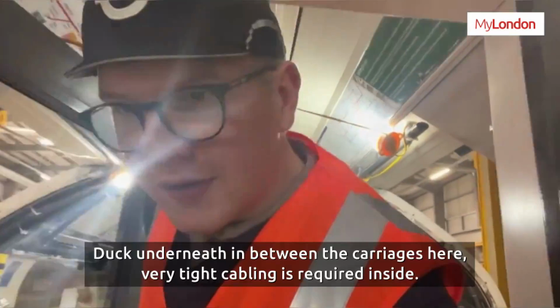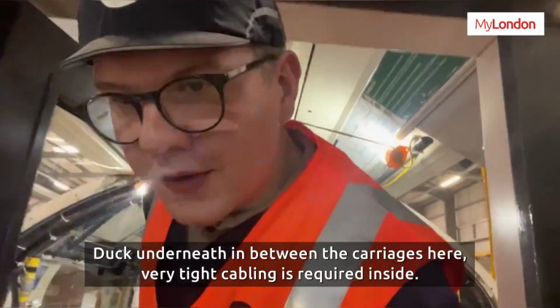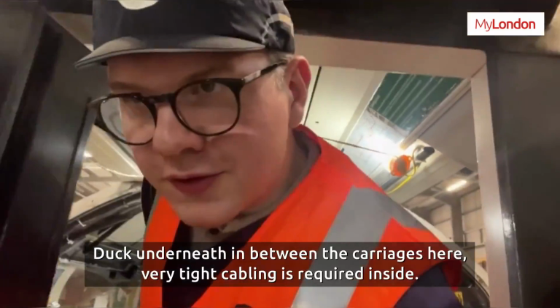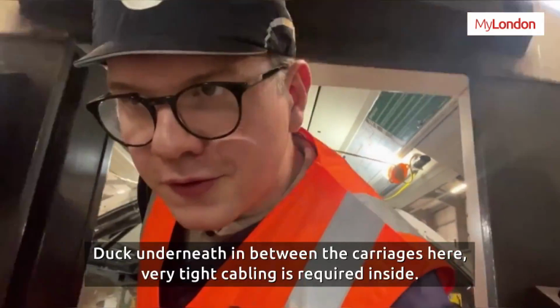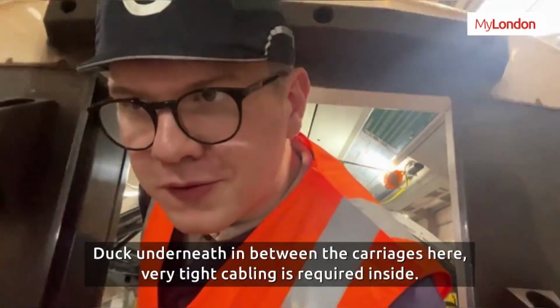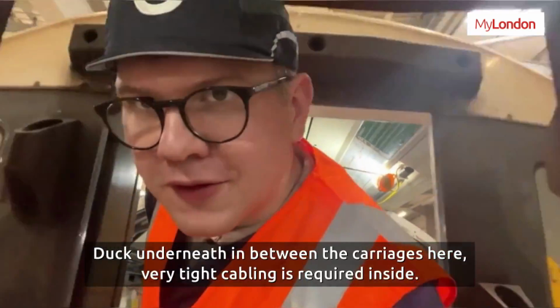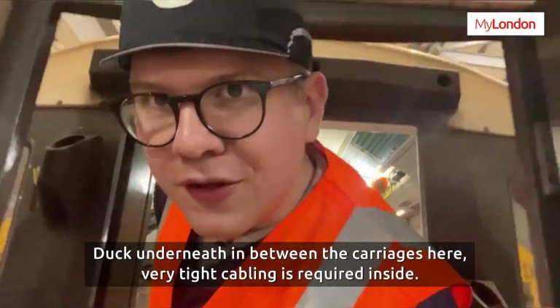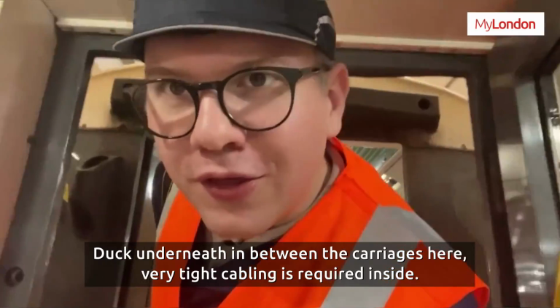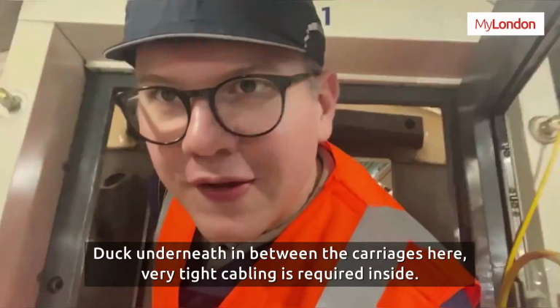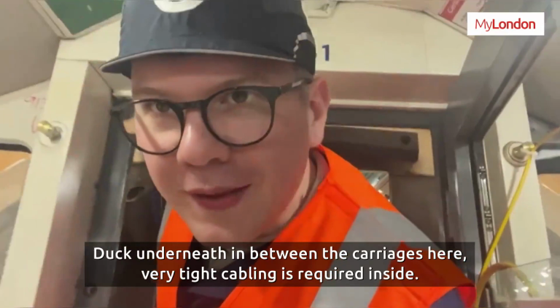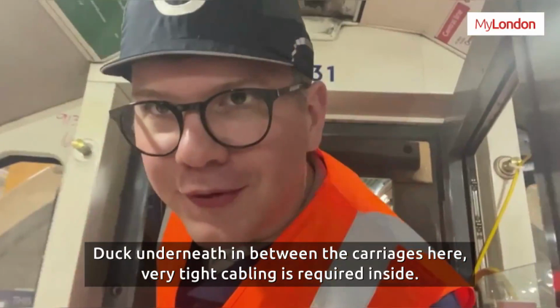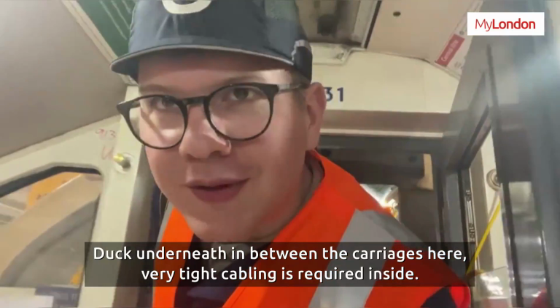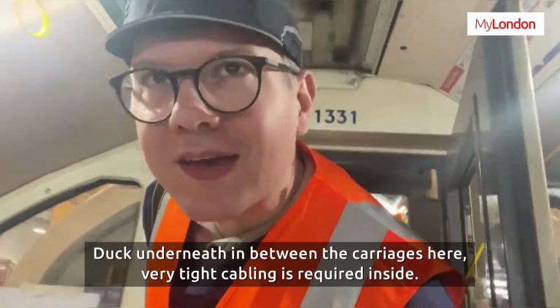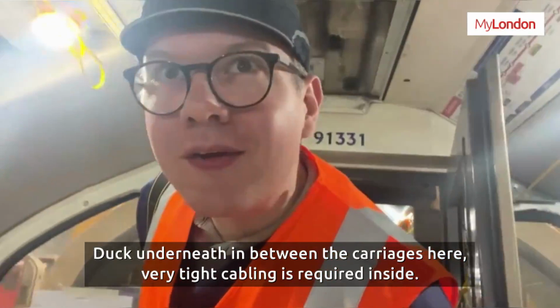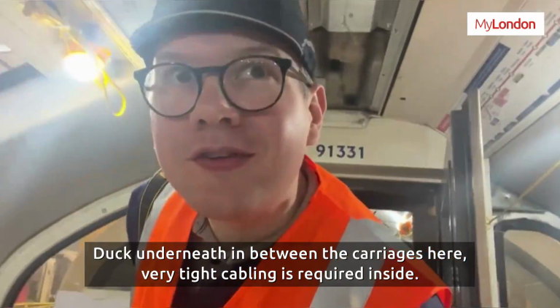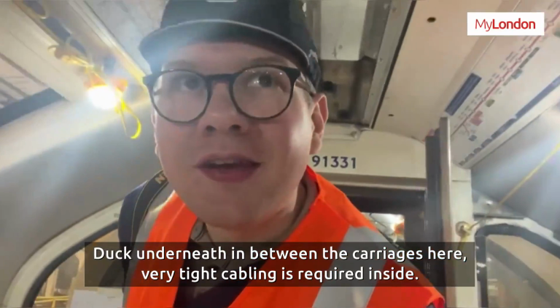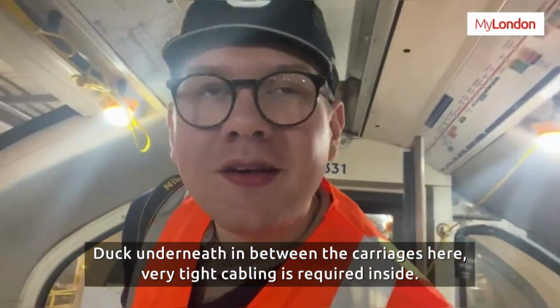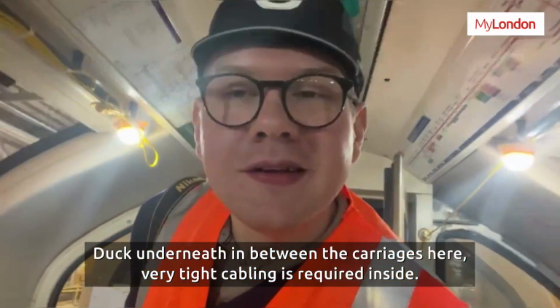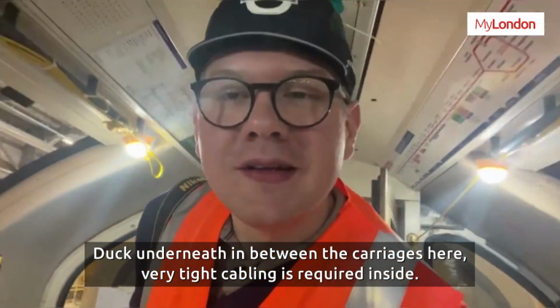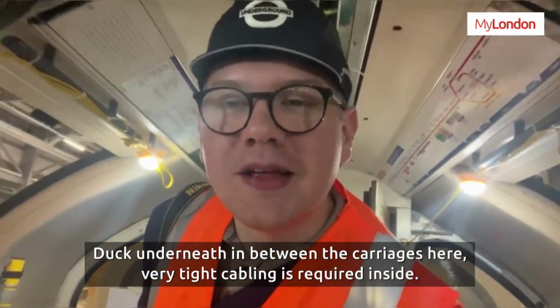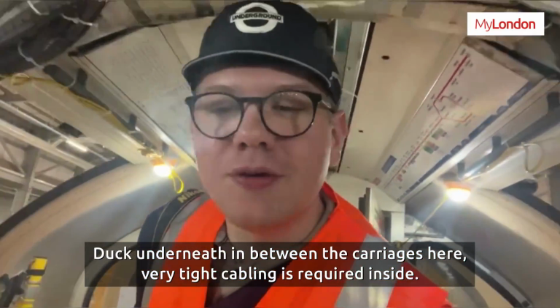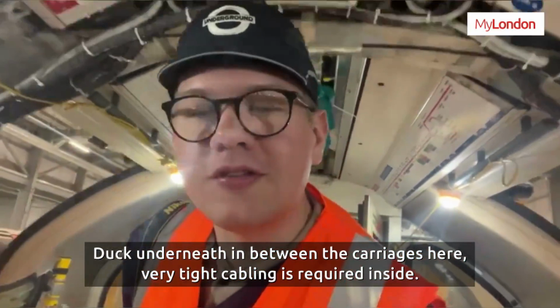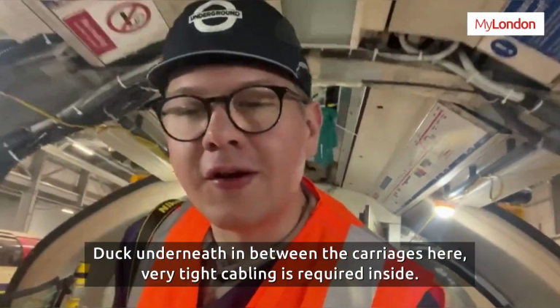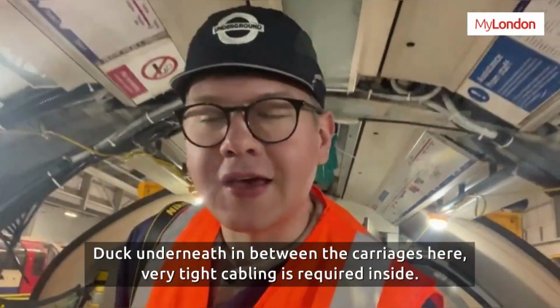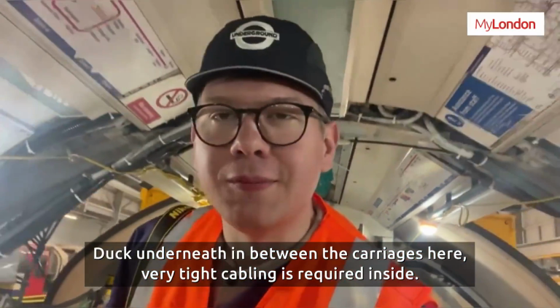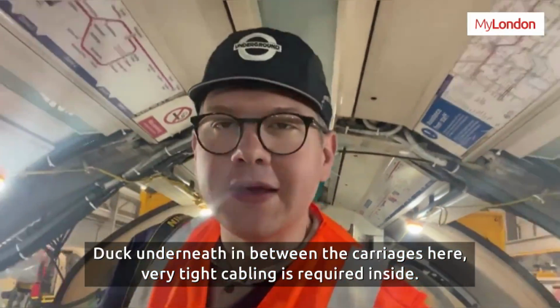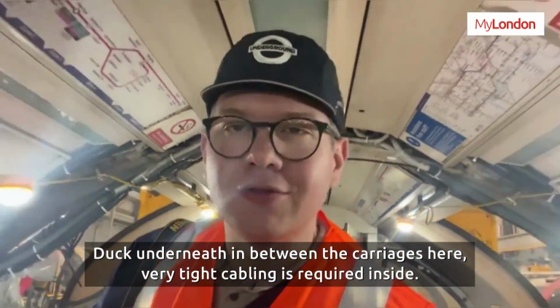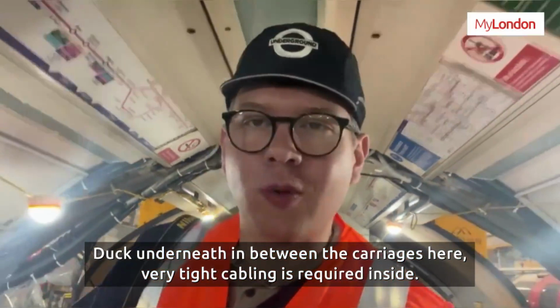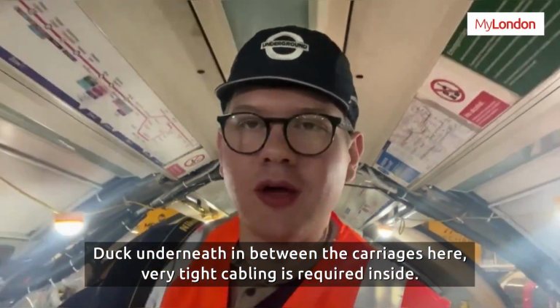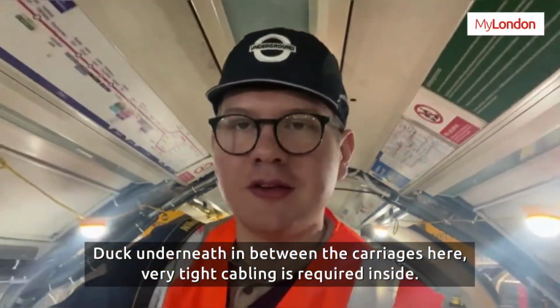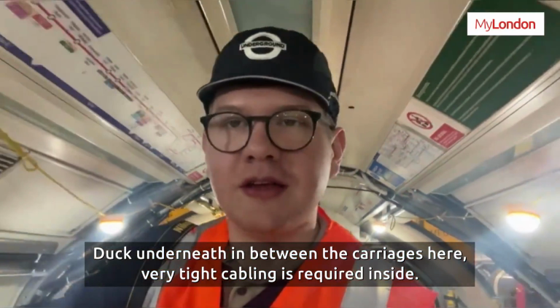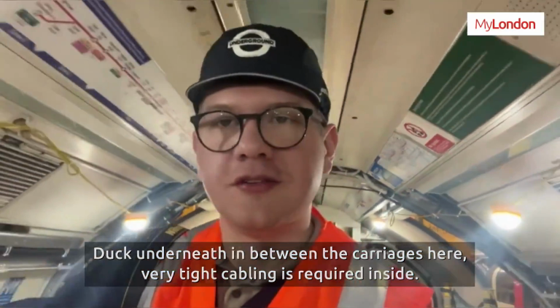Look underneath, in between the carriages here — very tight cabling is required inside.